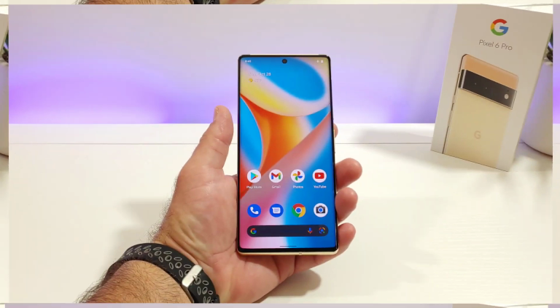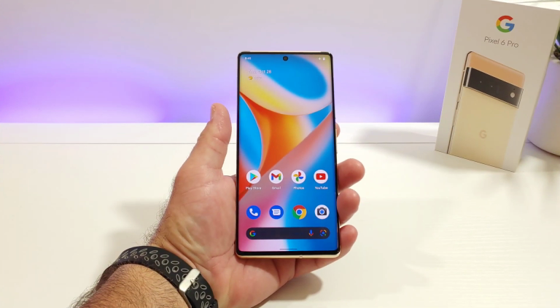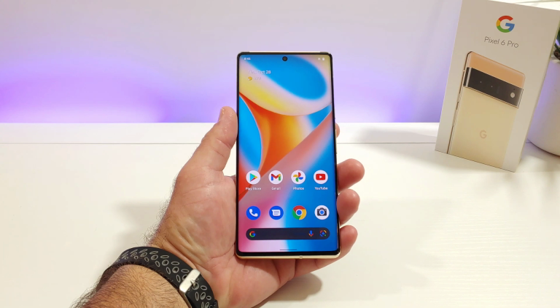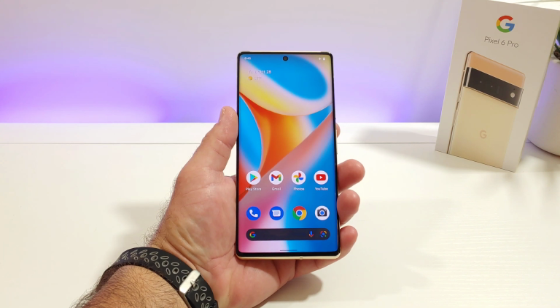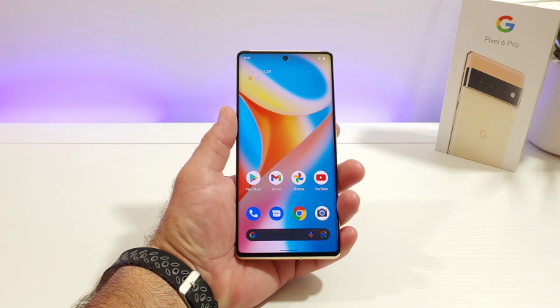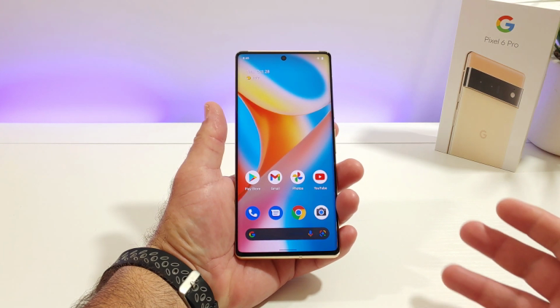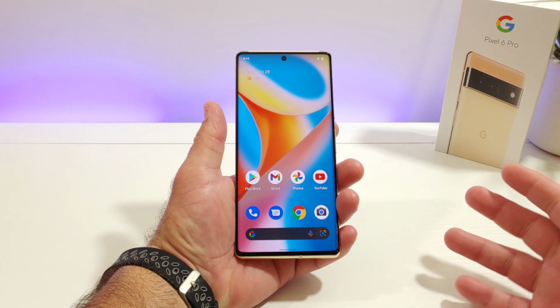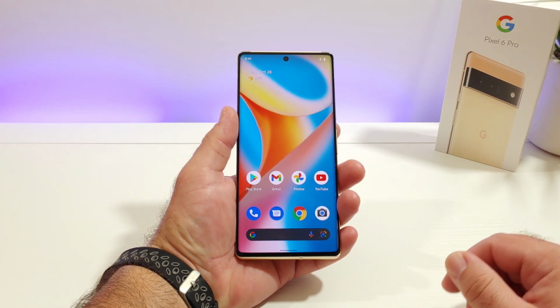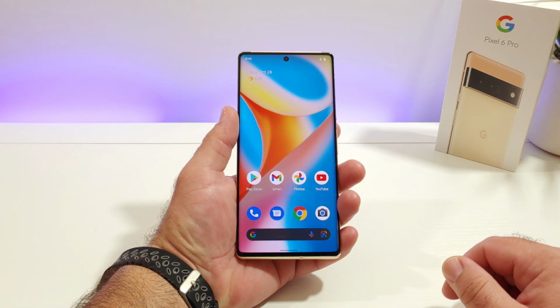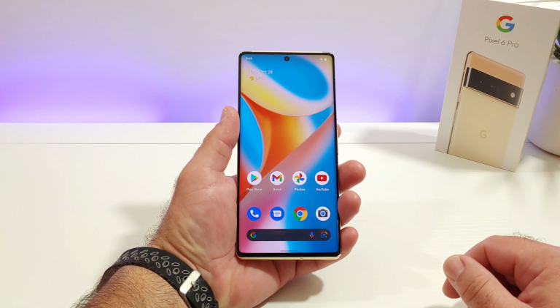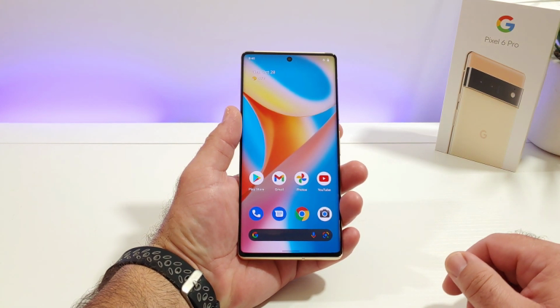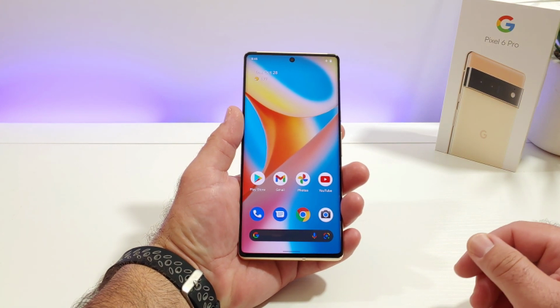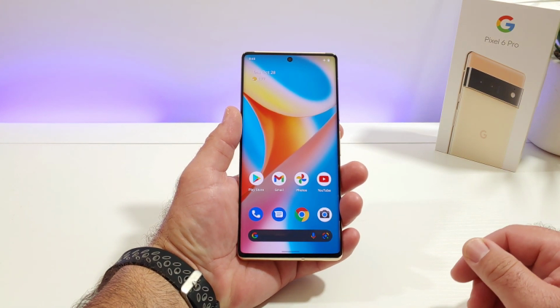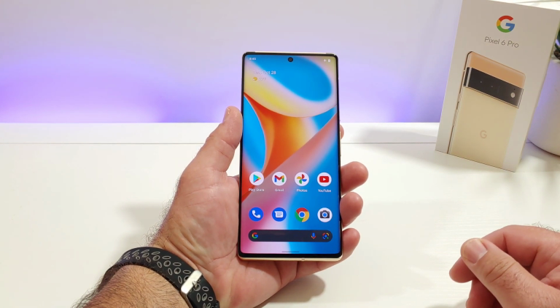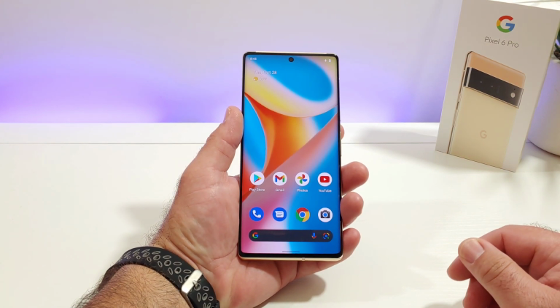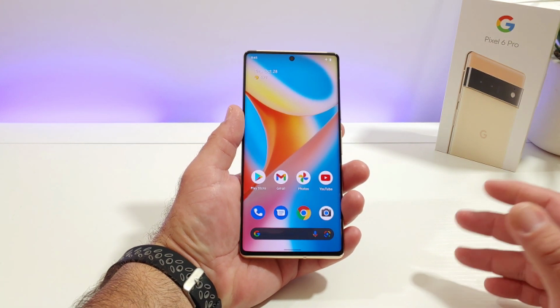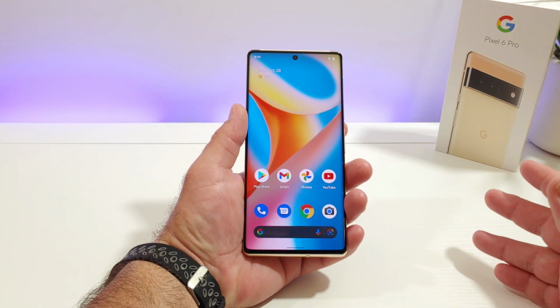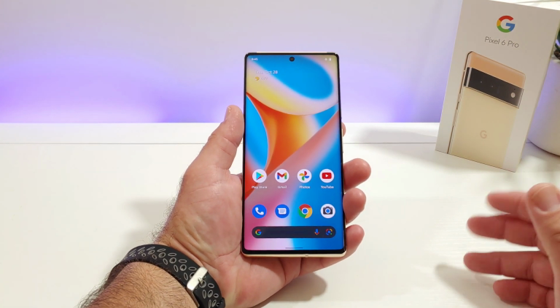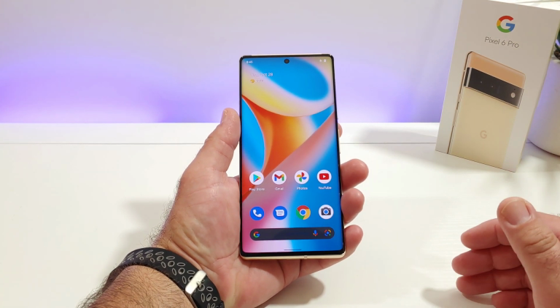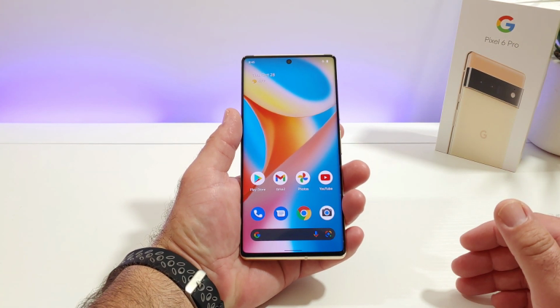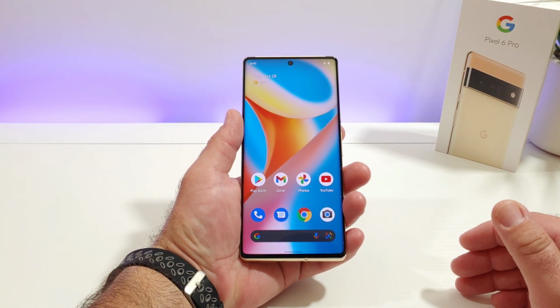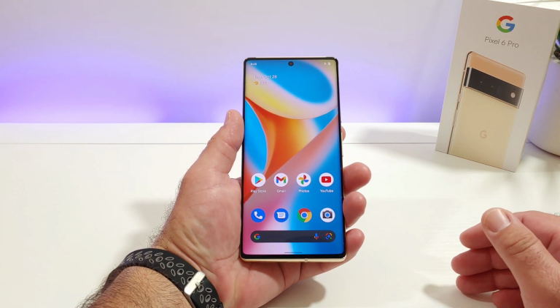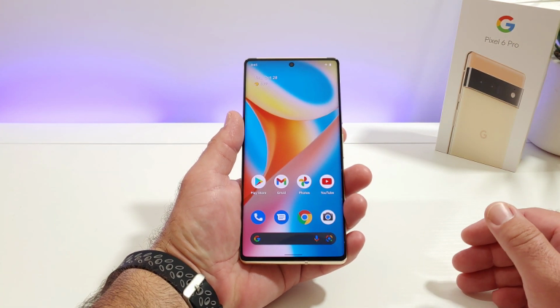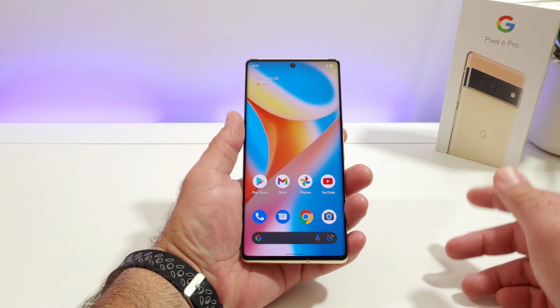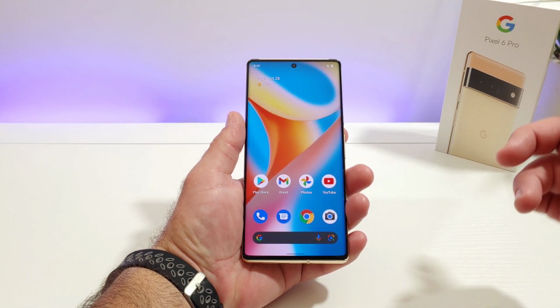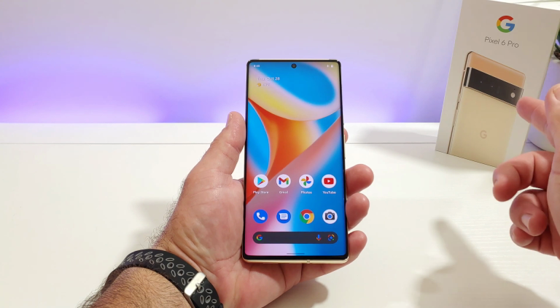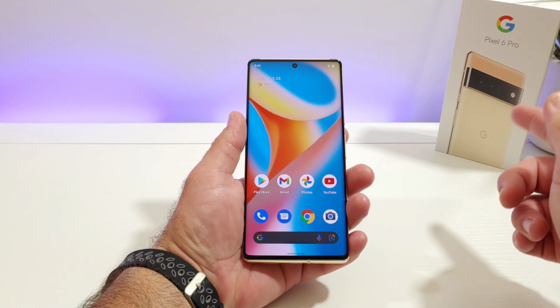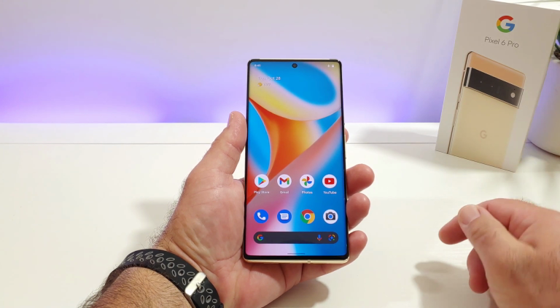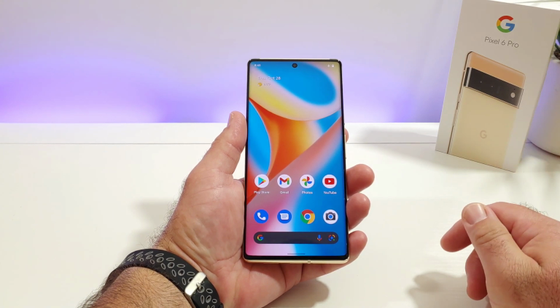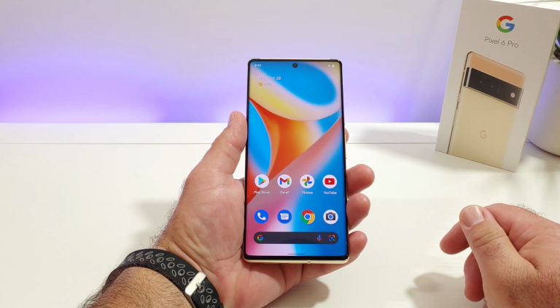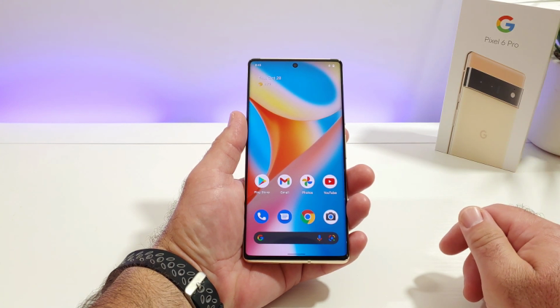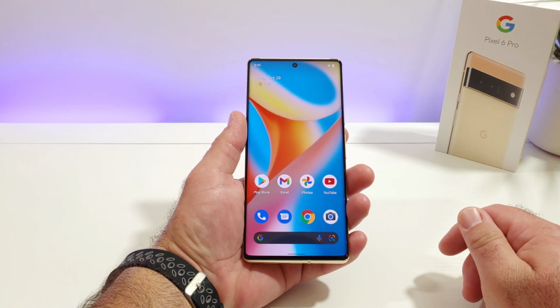Hey, what's going on everybody? Paul Tech here and welcome back to another quick tutorial video regarding the Google Pixel 6 Pro.